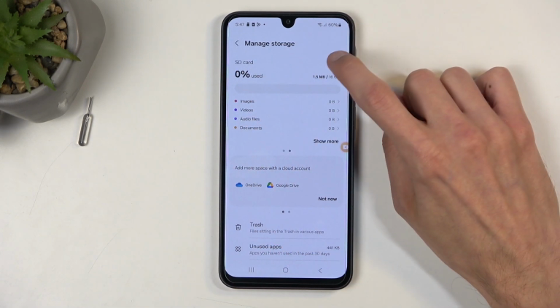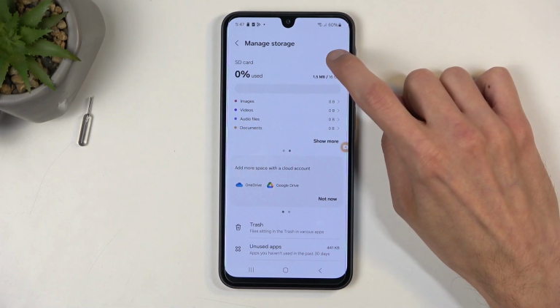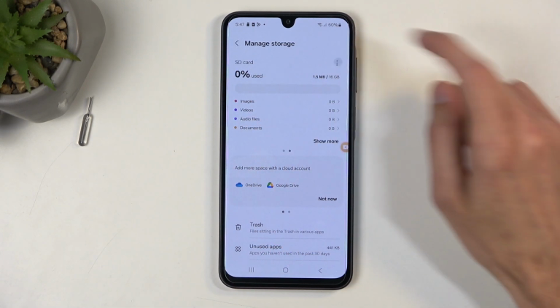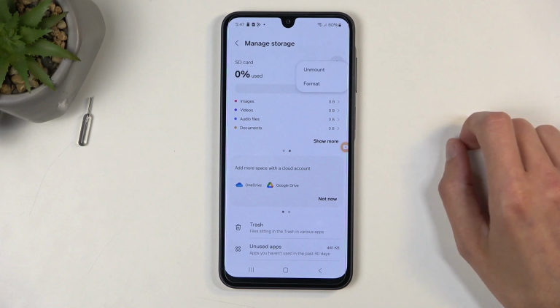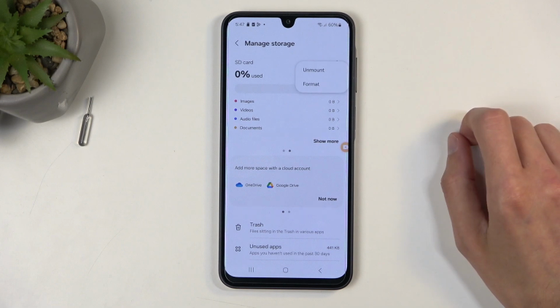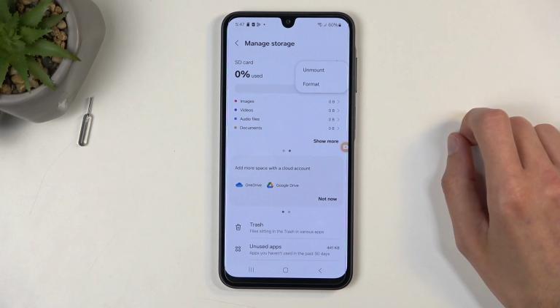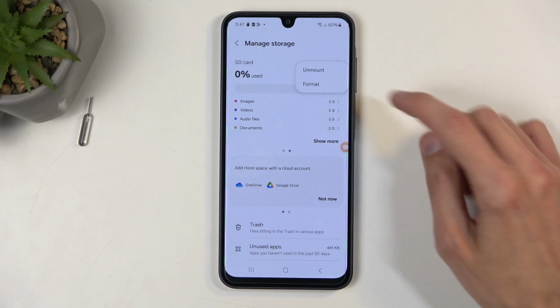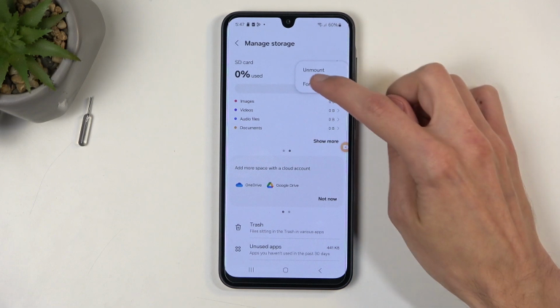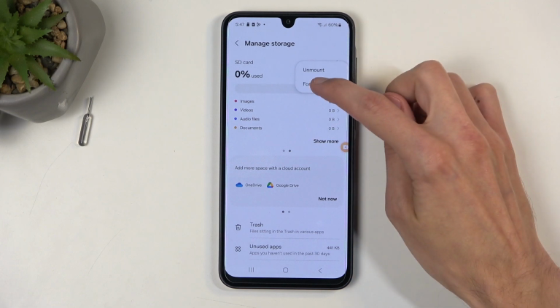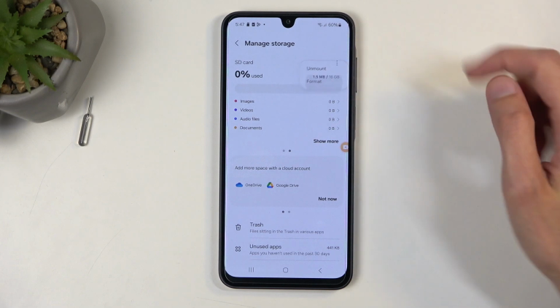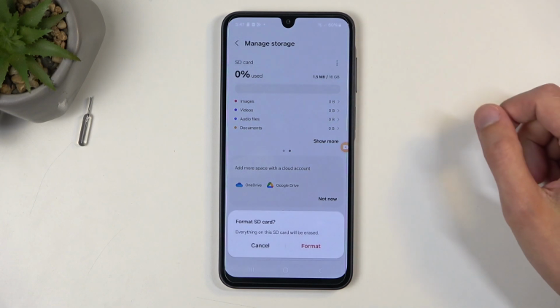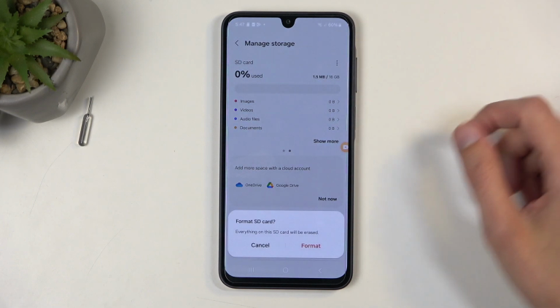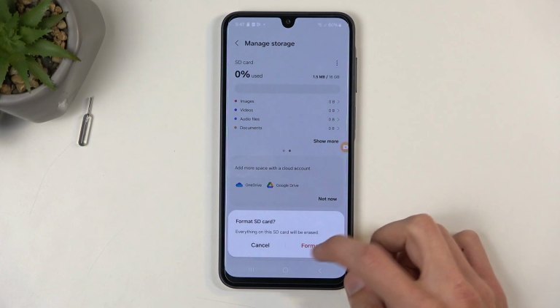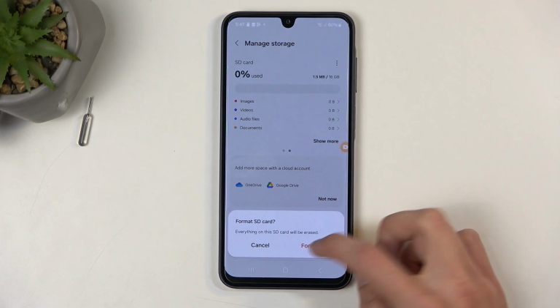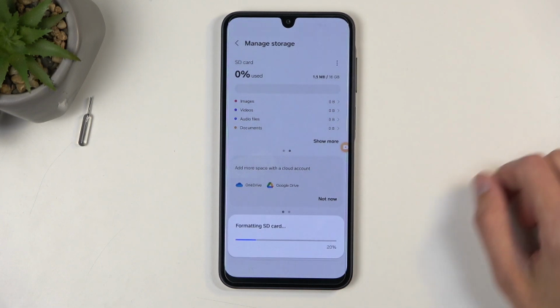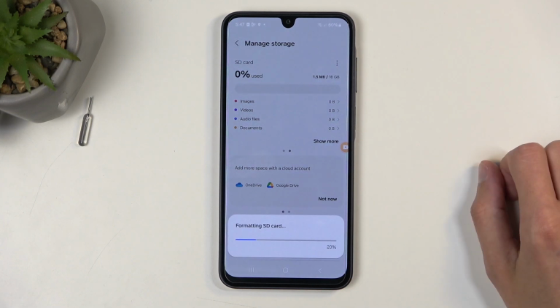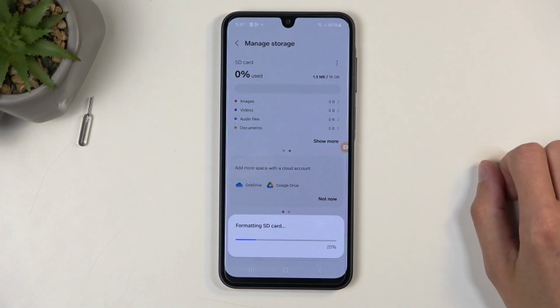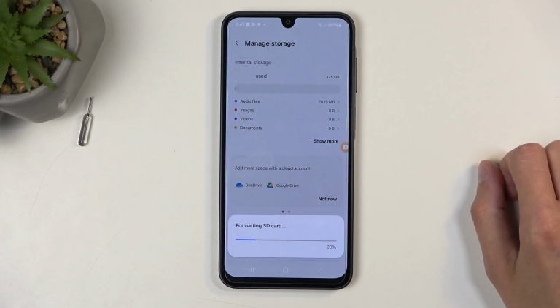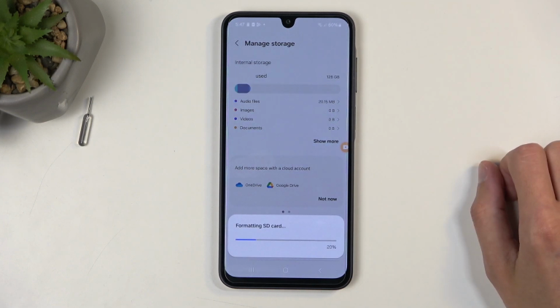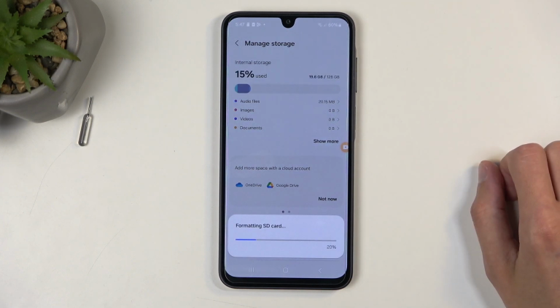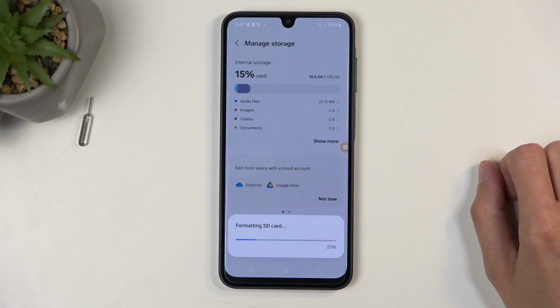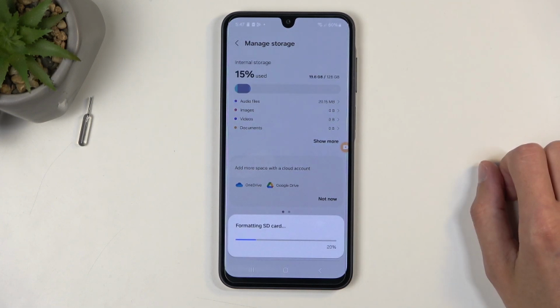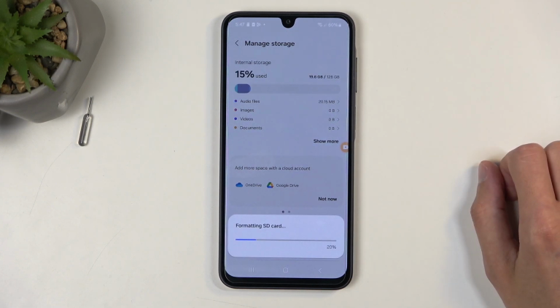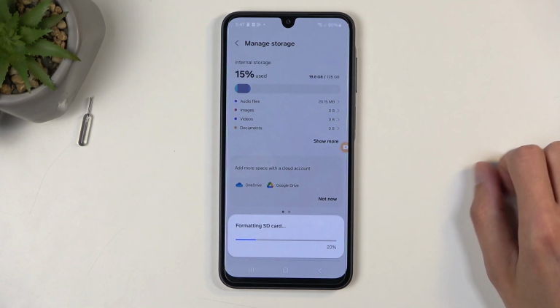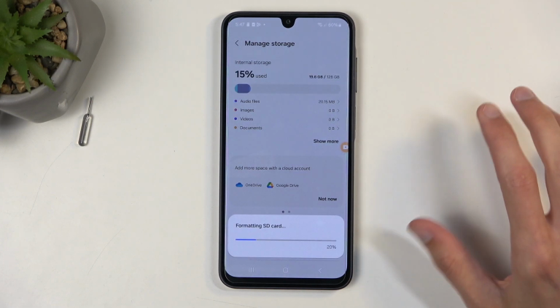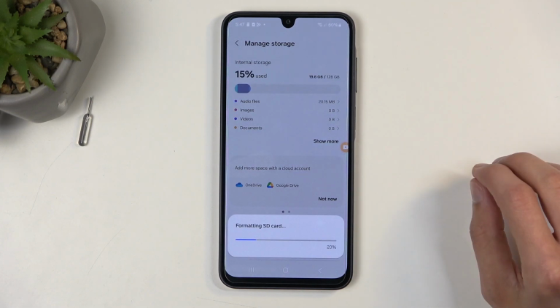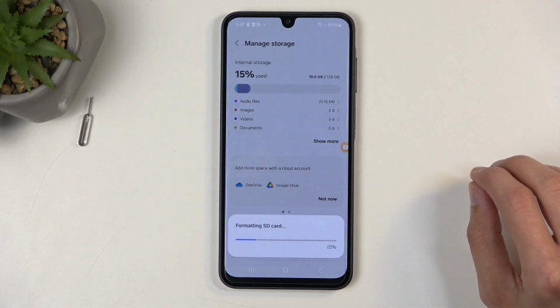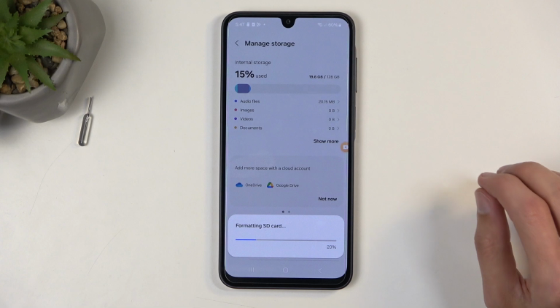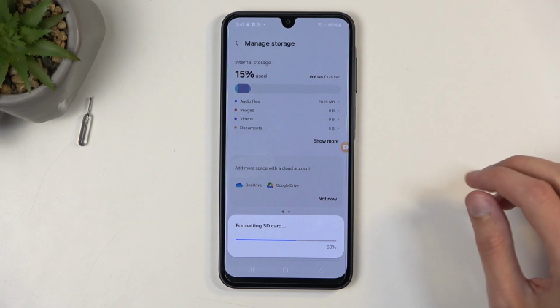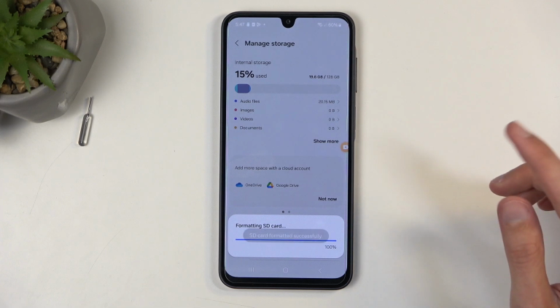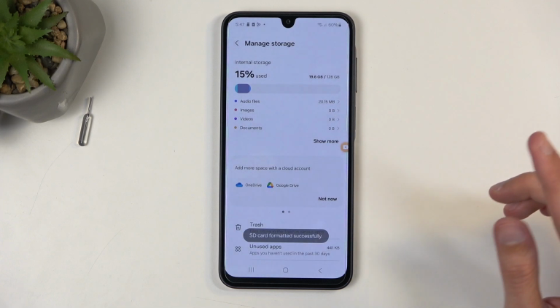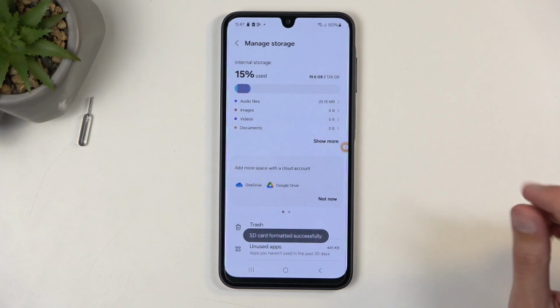From here, click on the three dots and select Format. This only takes a couple seconds and should be right about done.